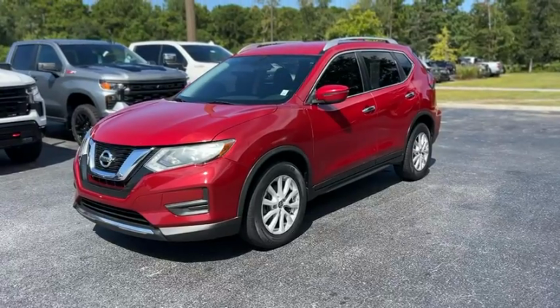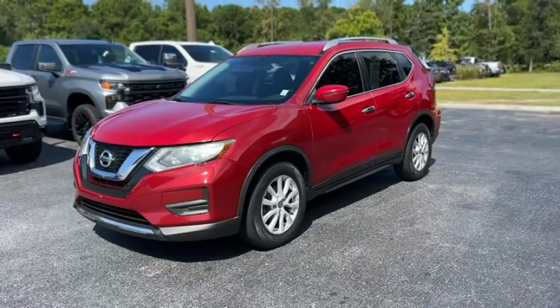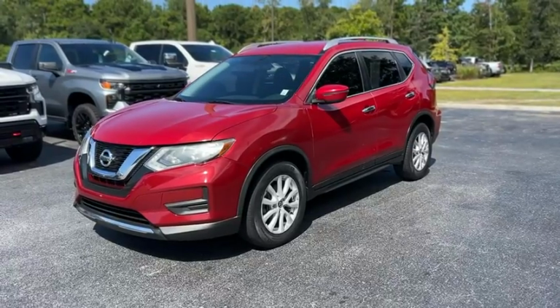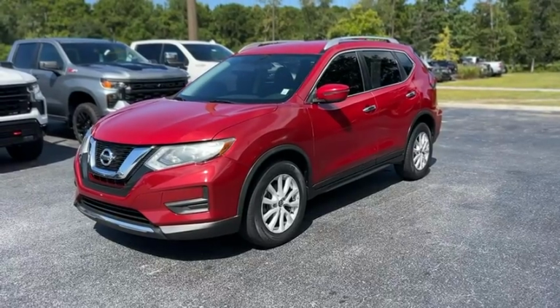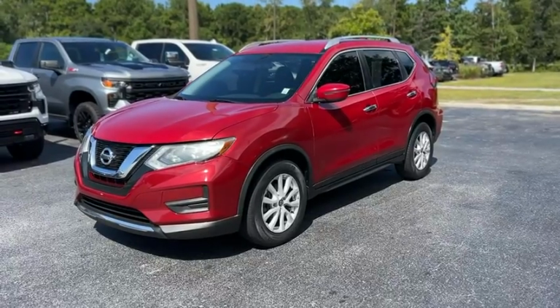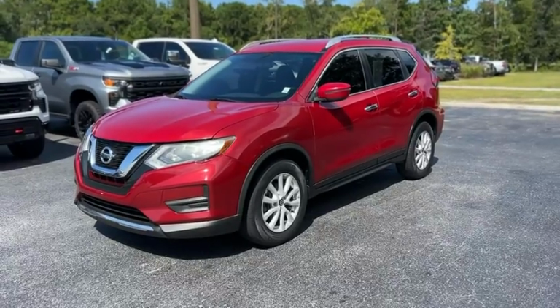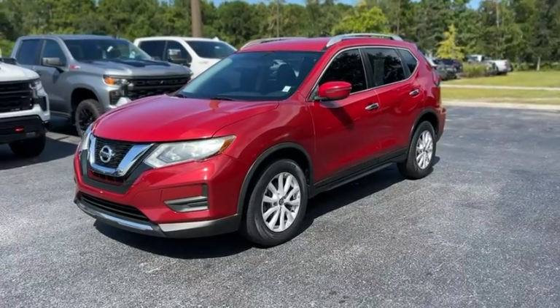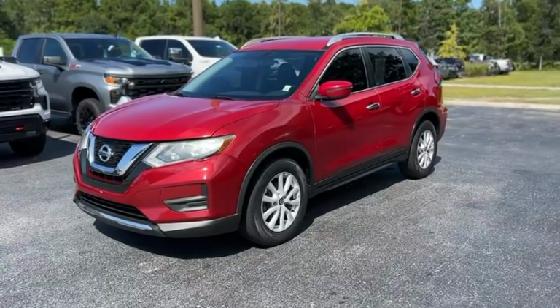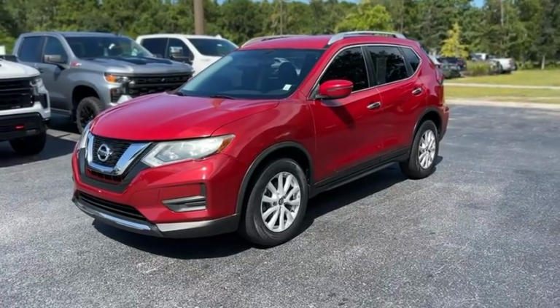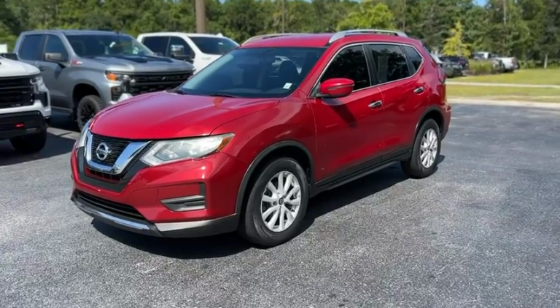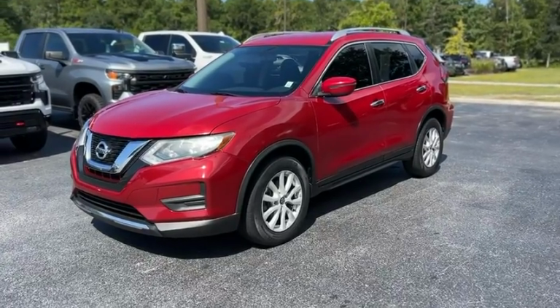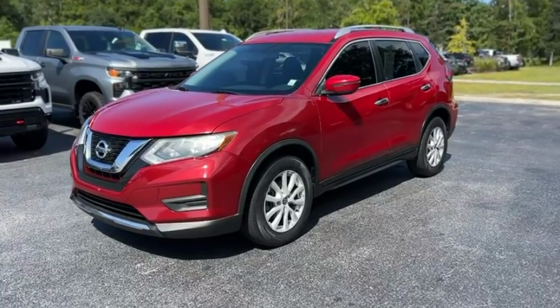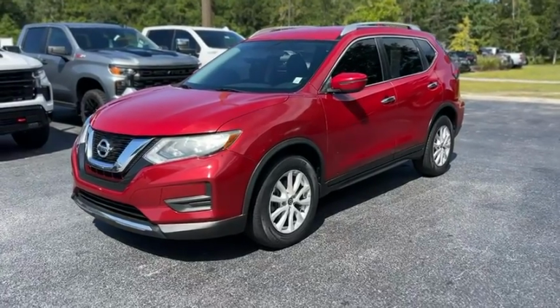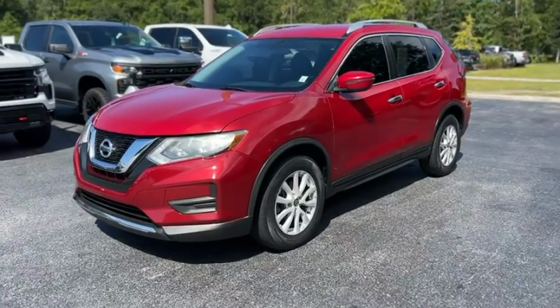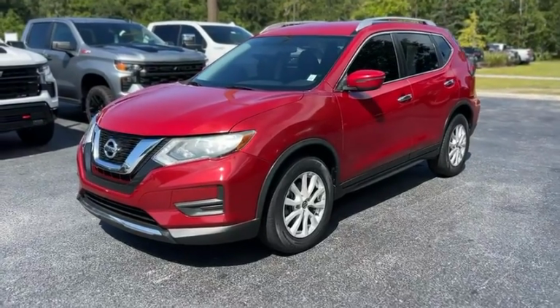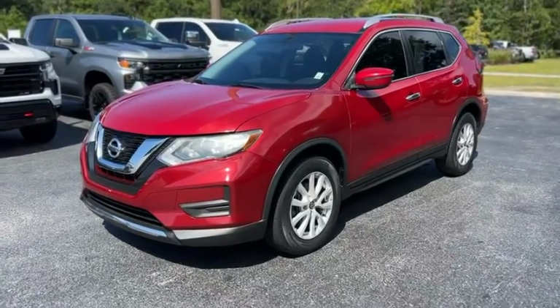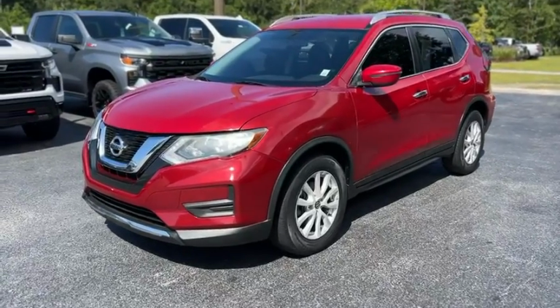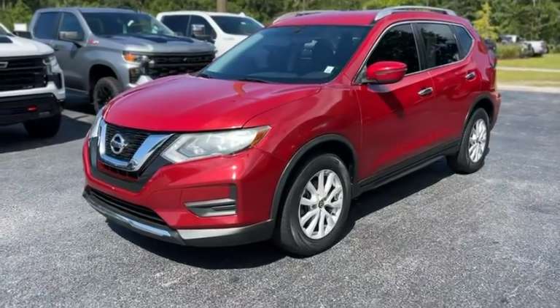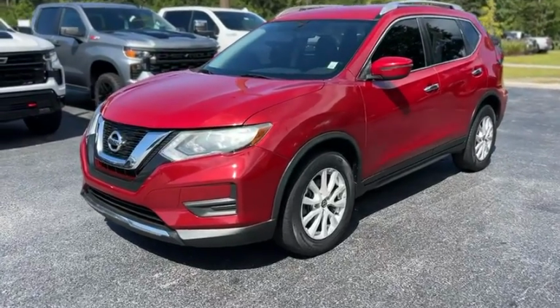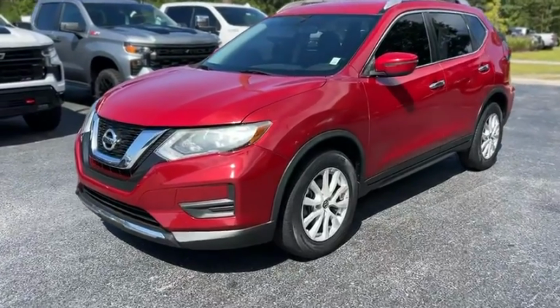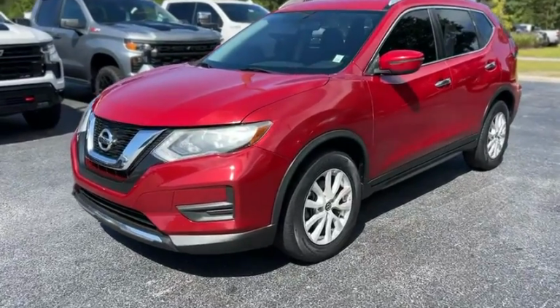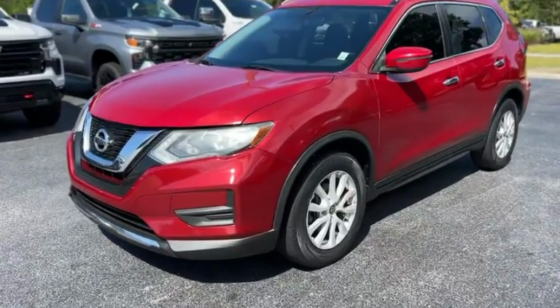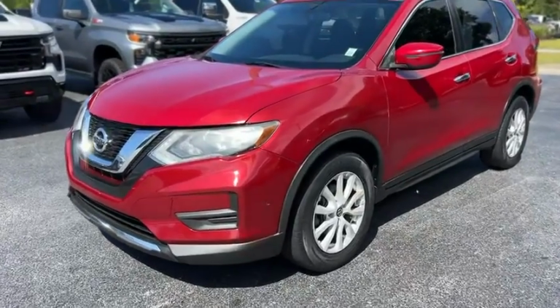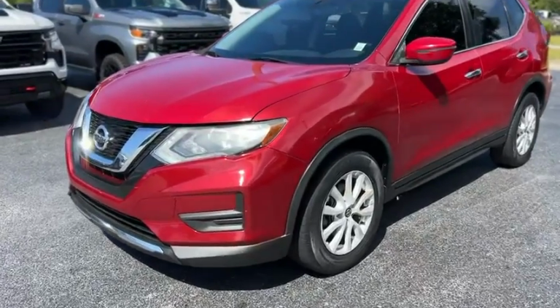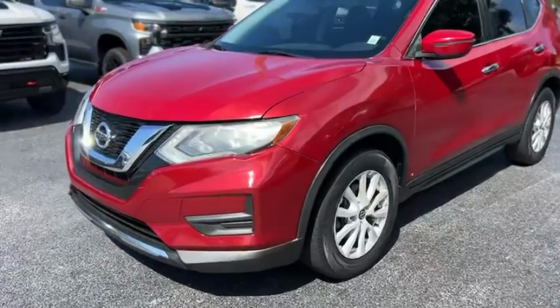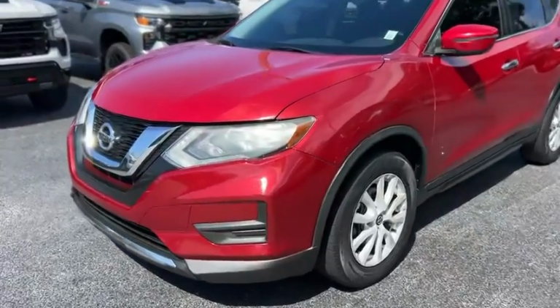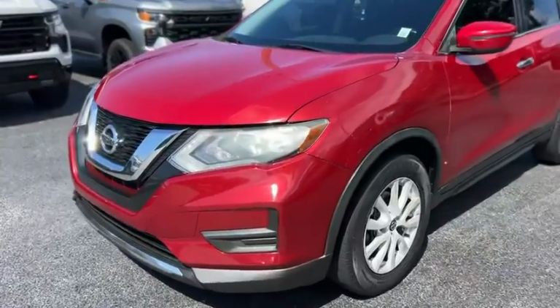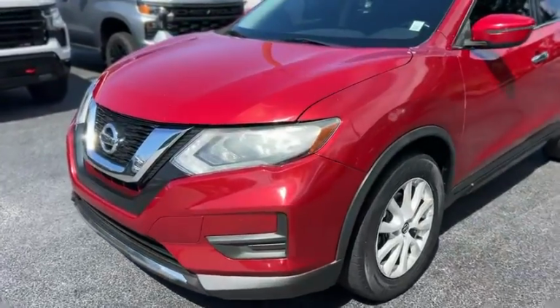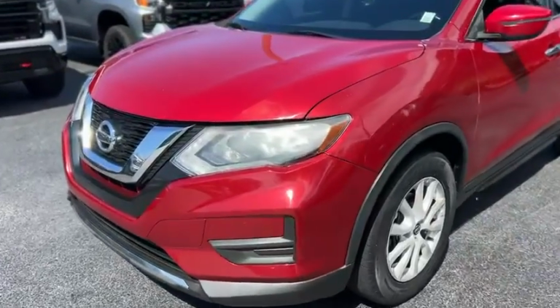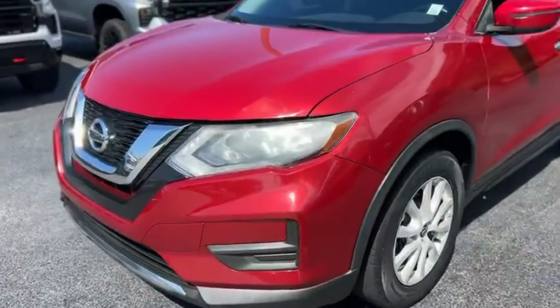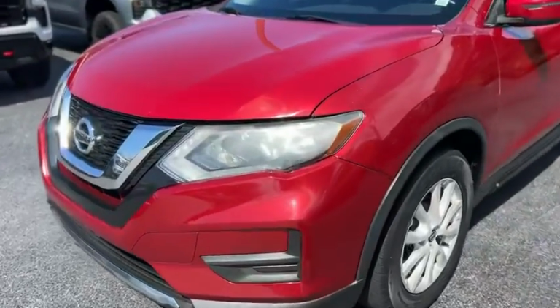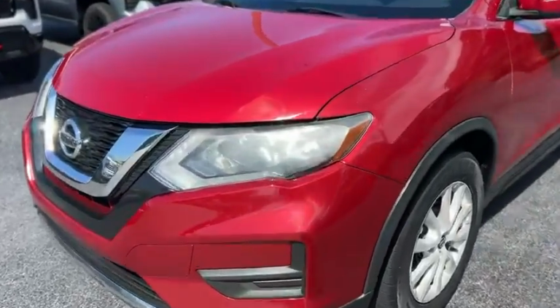All right, this is our 2017 Nissan Rogue with 95,000 miles in red.